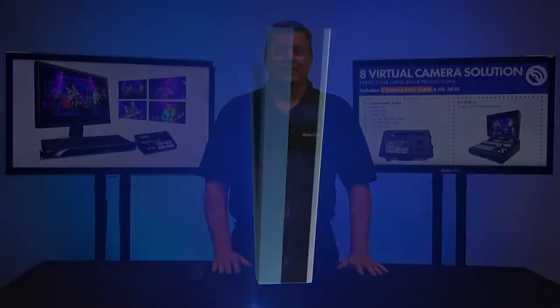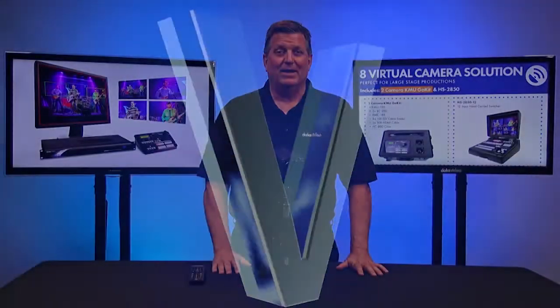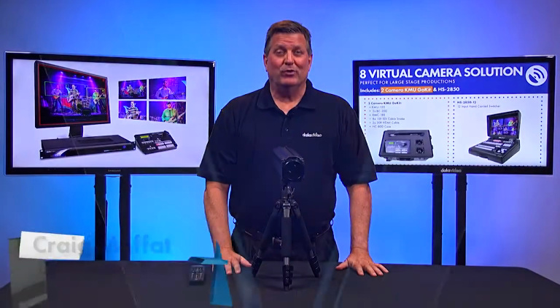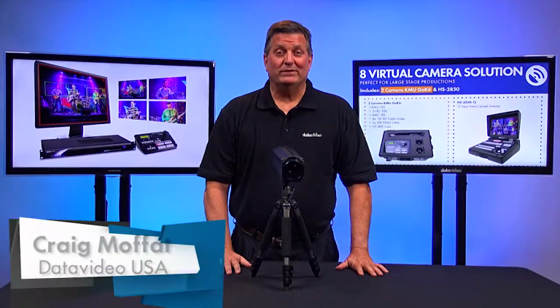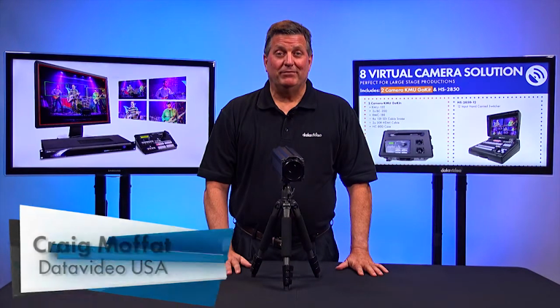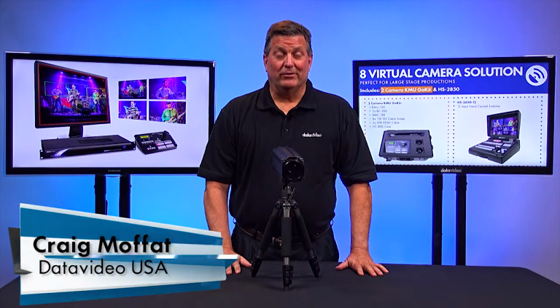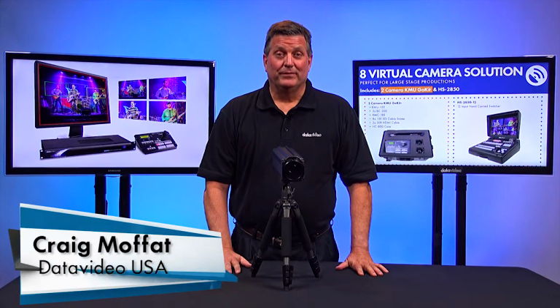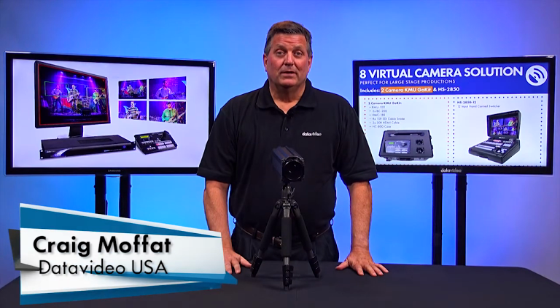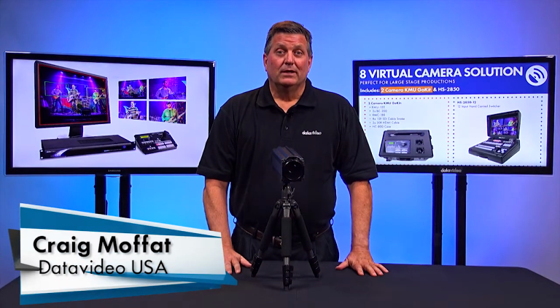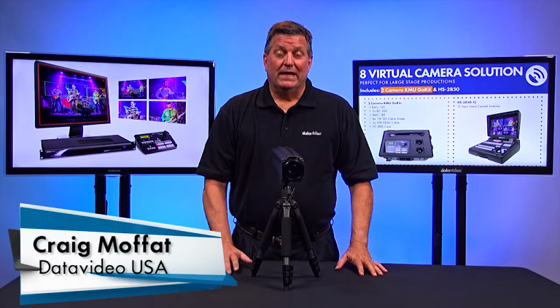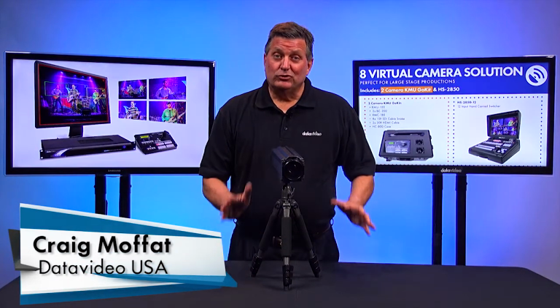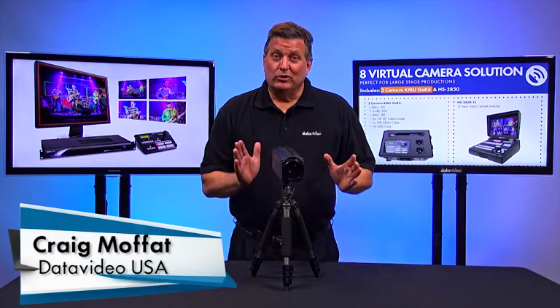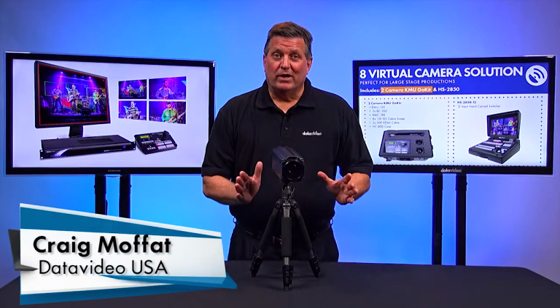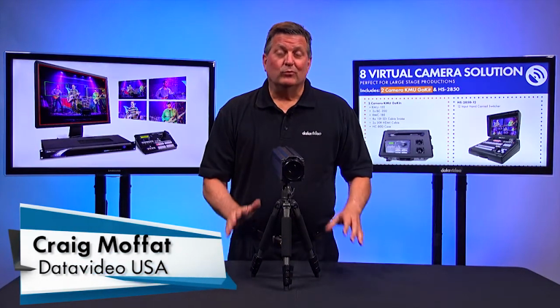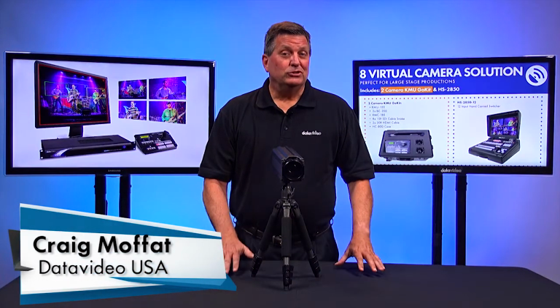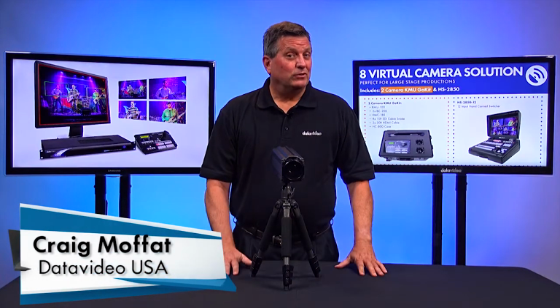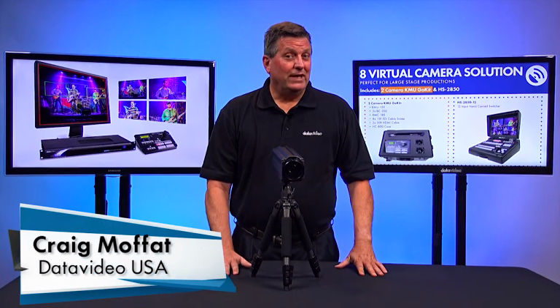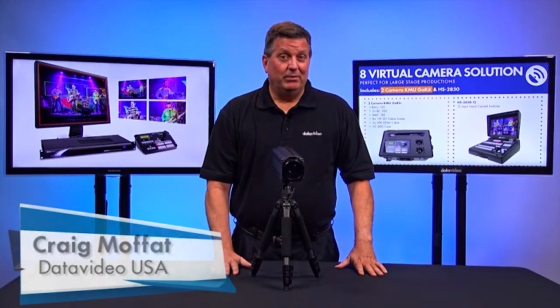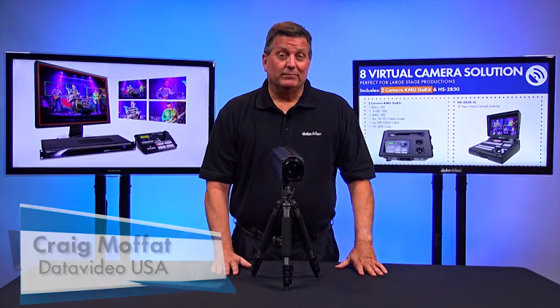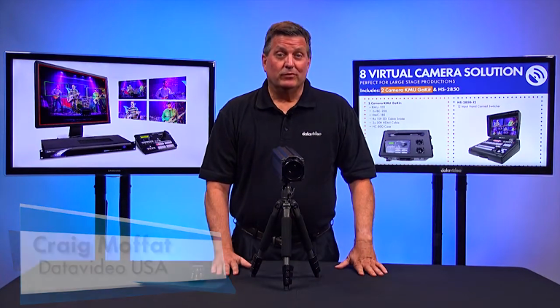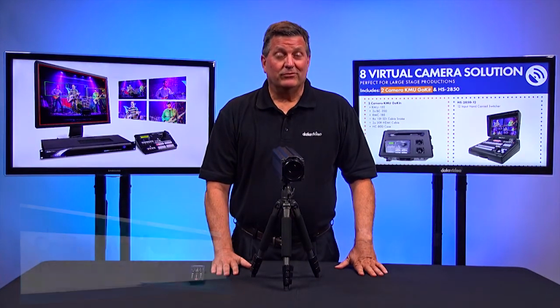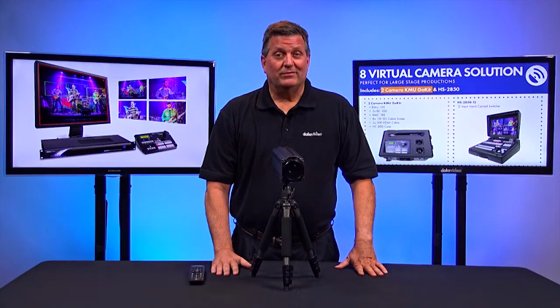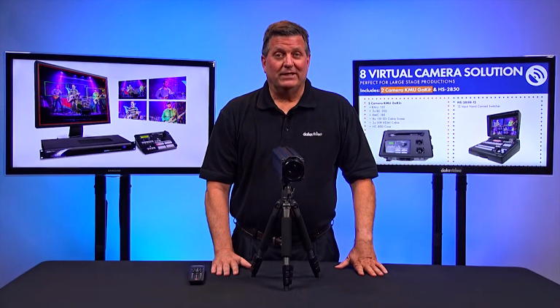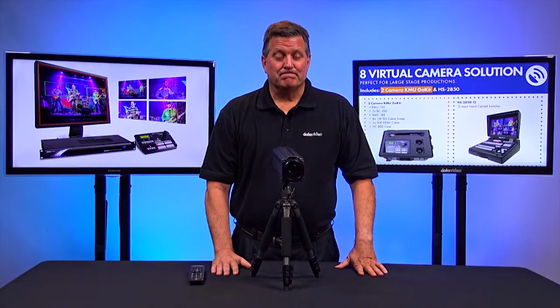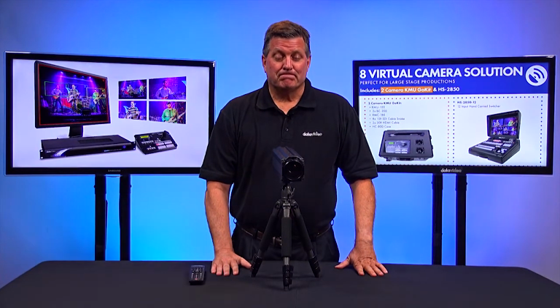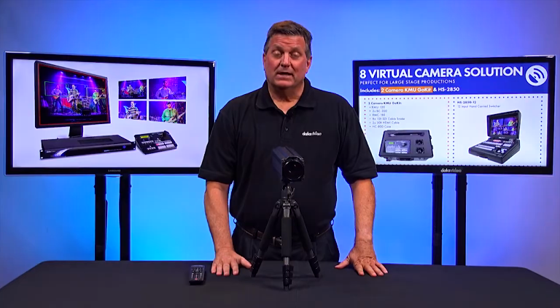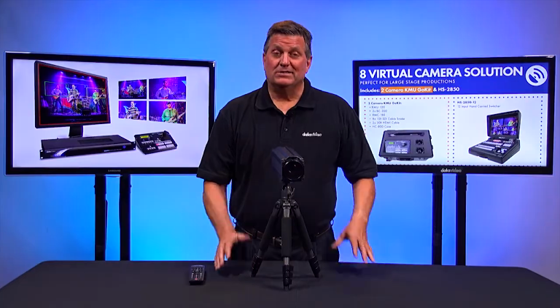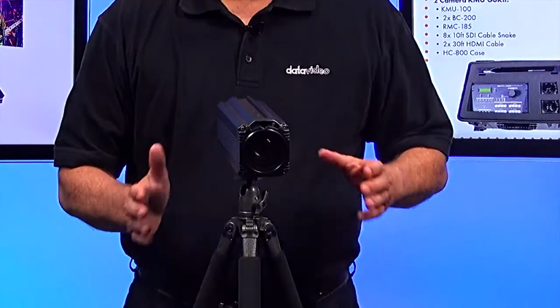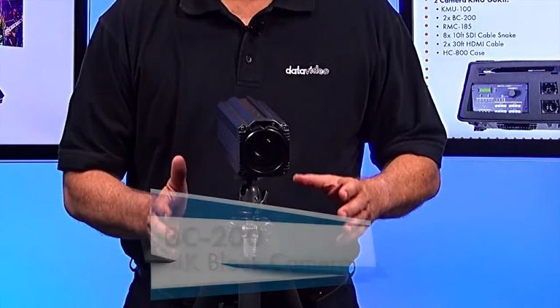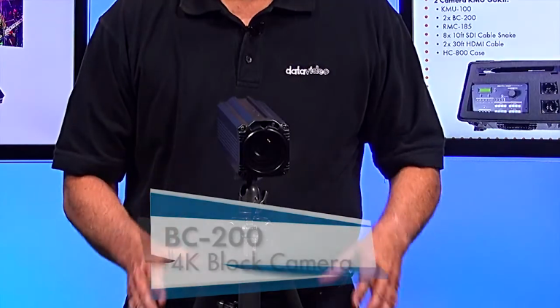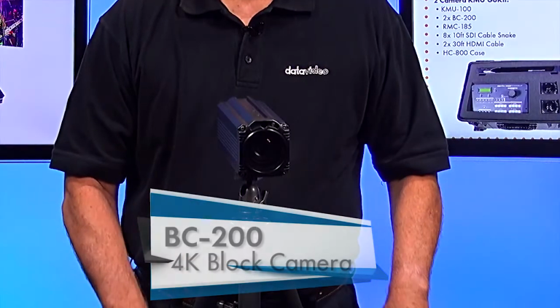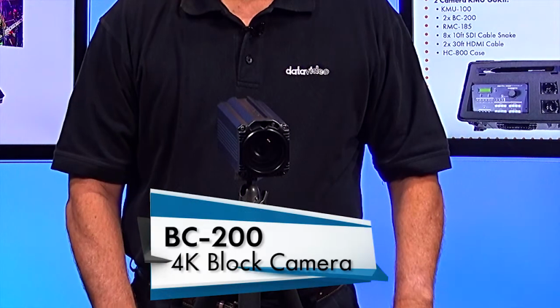Hi, I'm Craig with DataVideo. Today I want to show you a new product that we just showed at NAB 2017. It's the BC200.